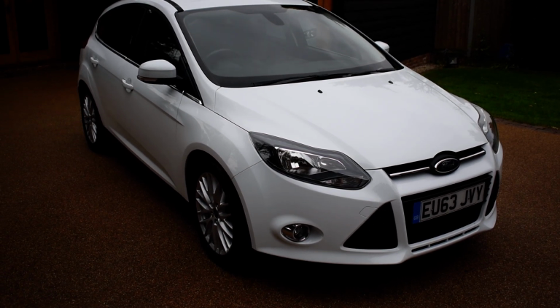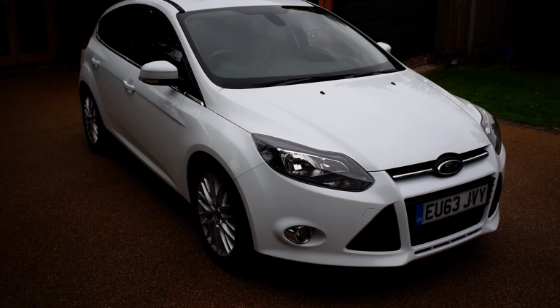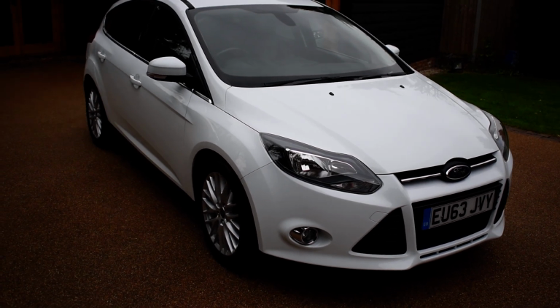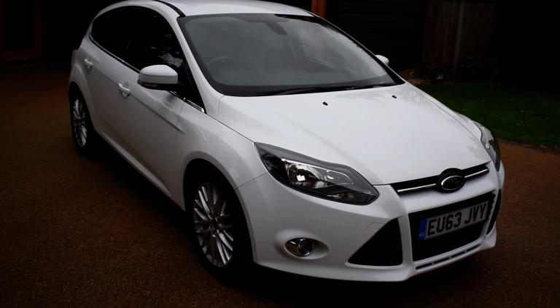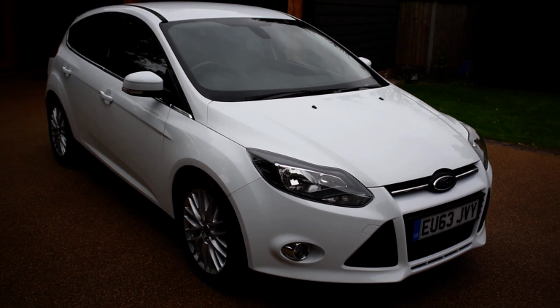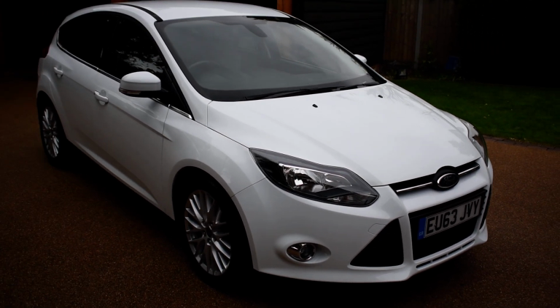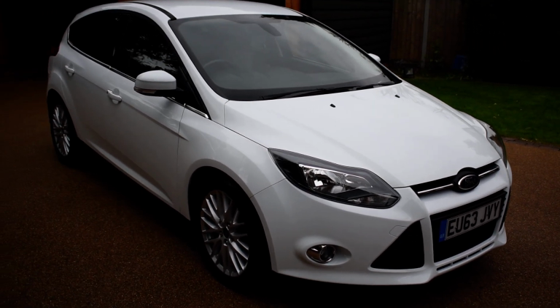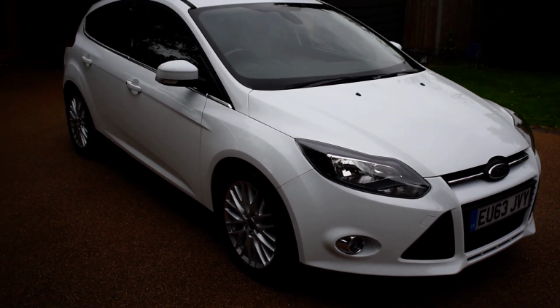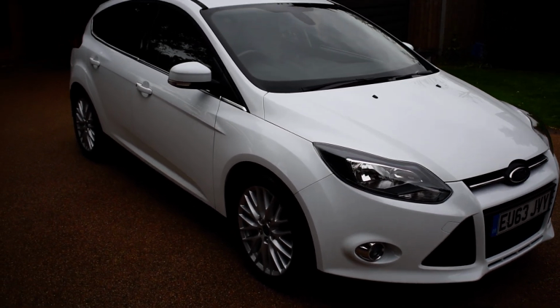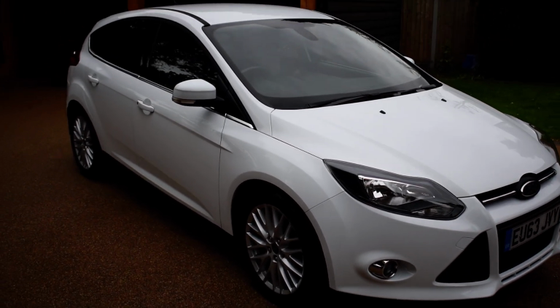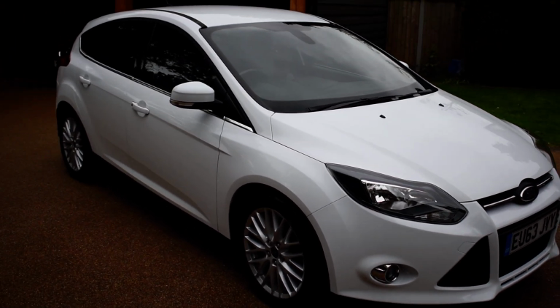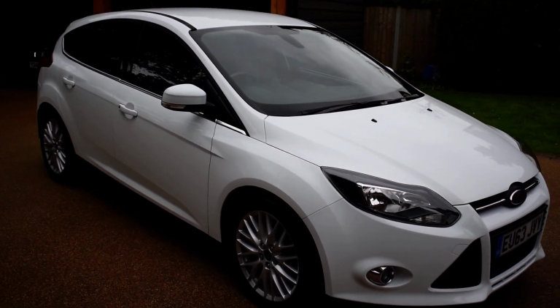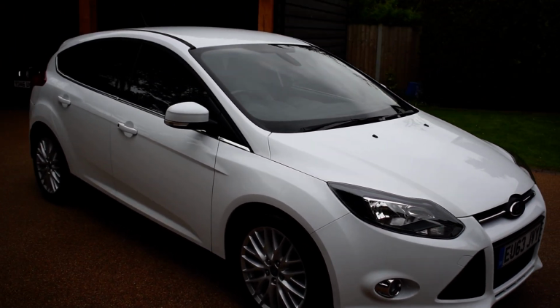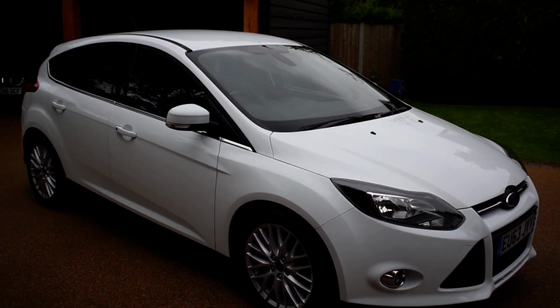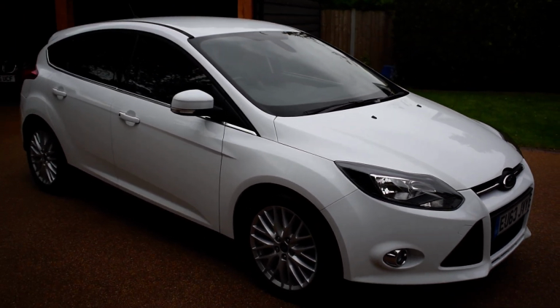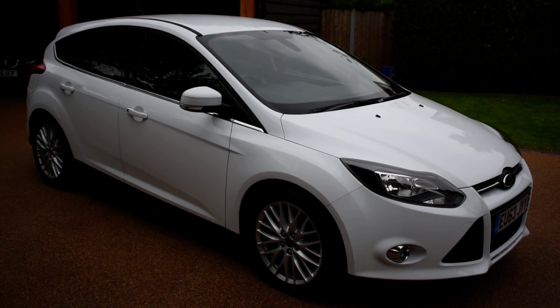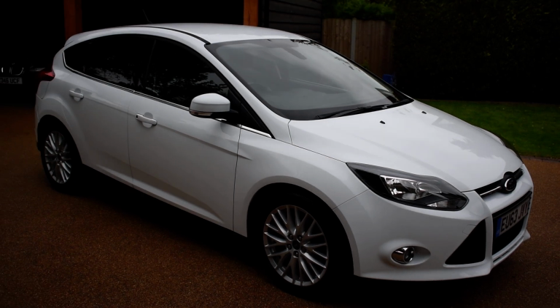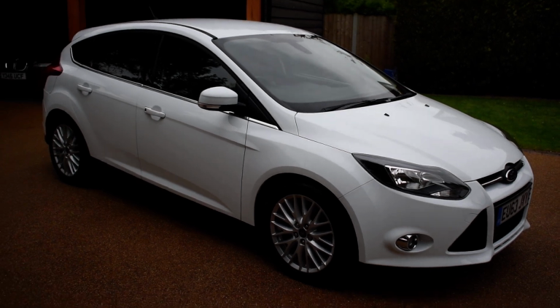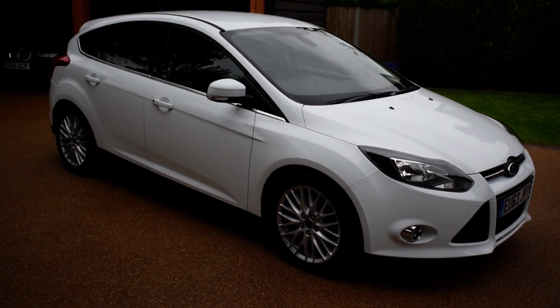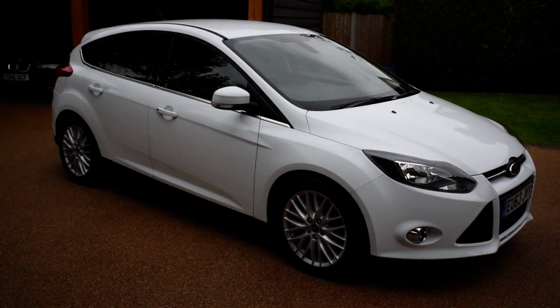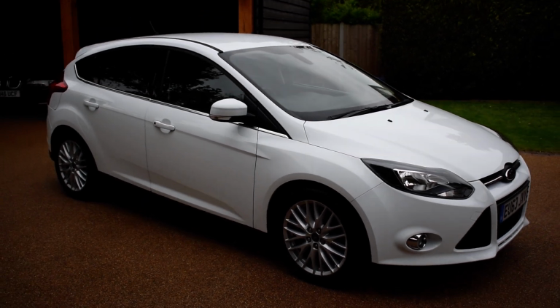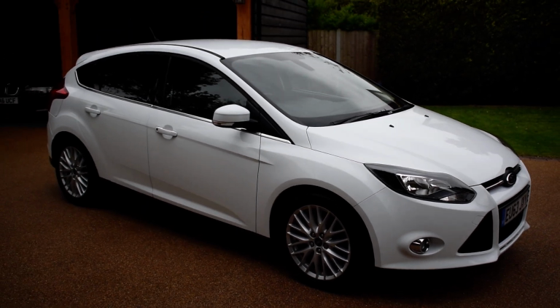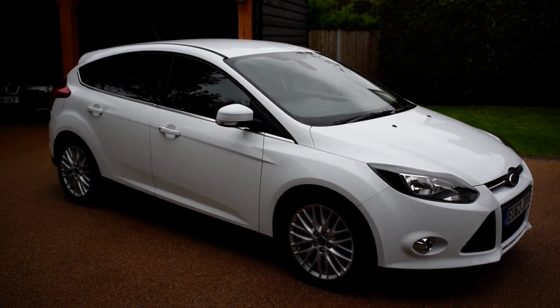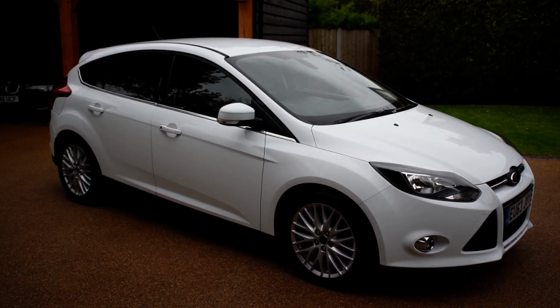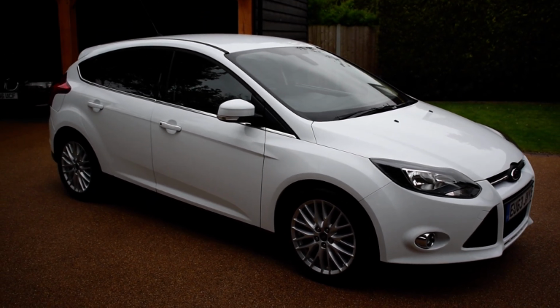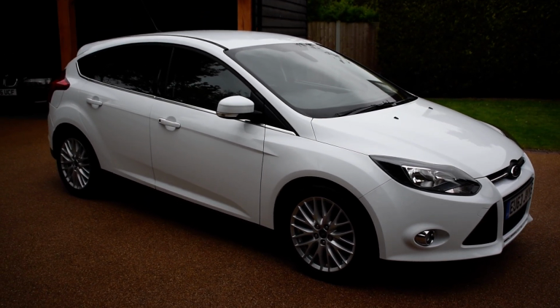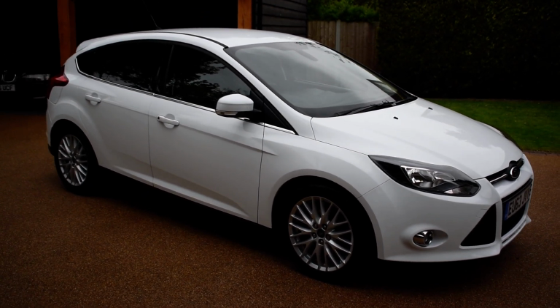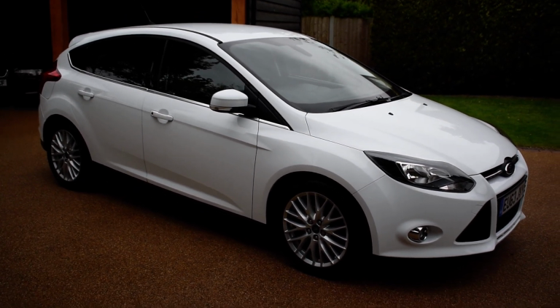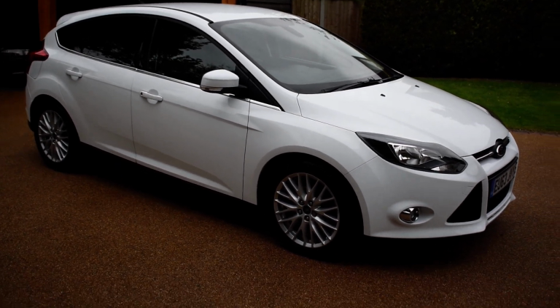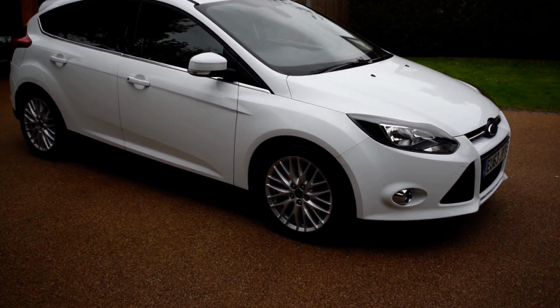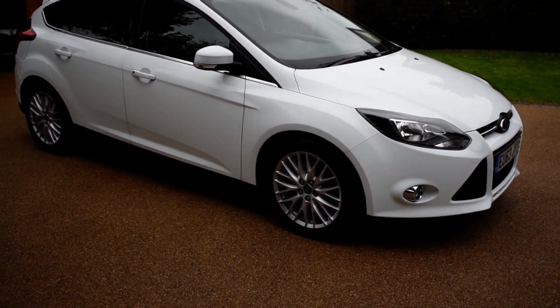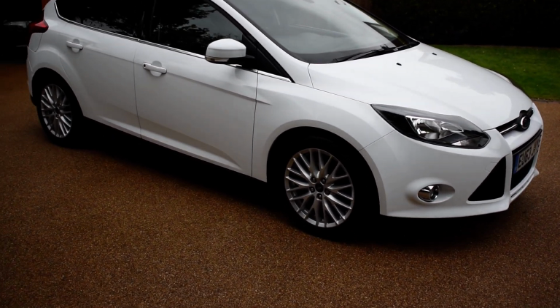It has rear parking sensors, DAB radio and Bluetooth, and one former keeper. Just going to take you in for a closer look.